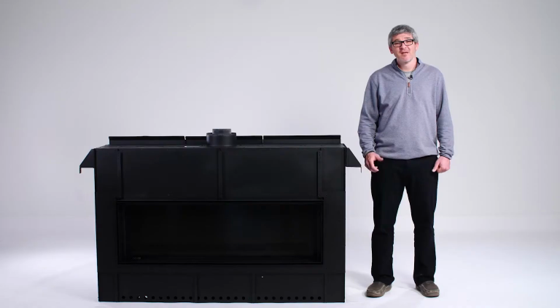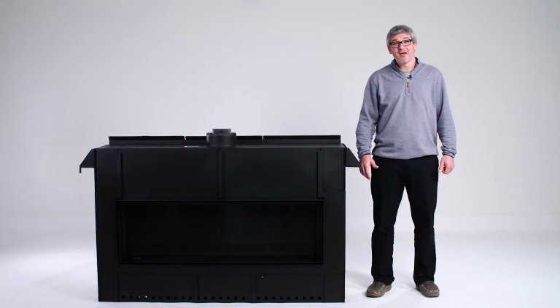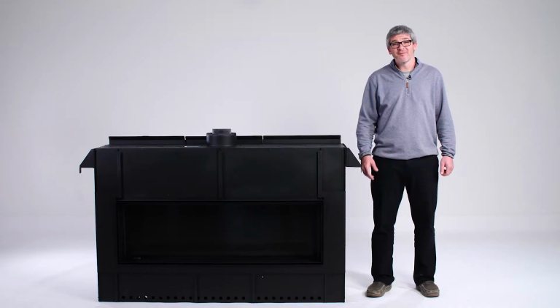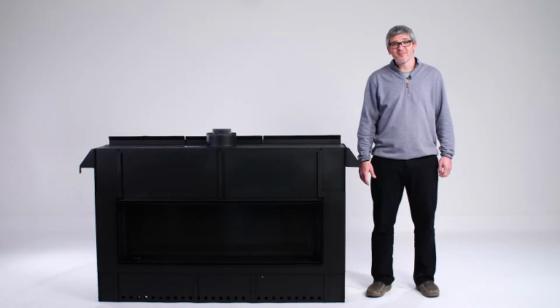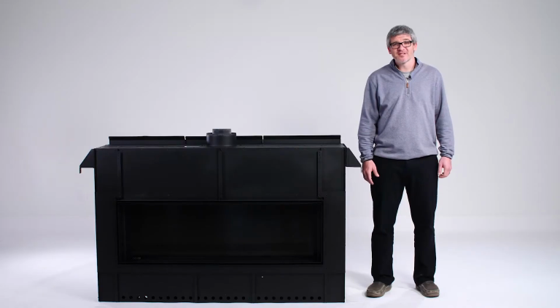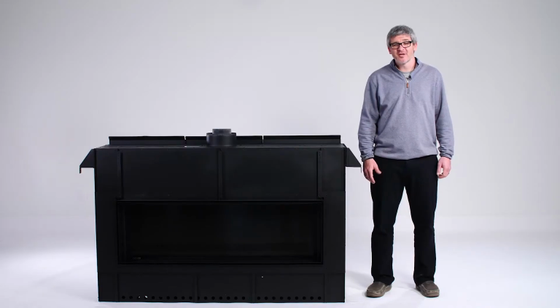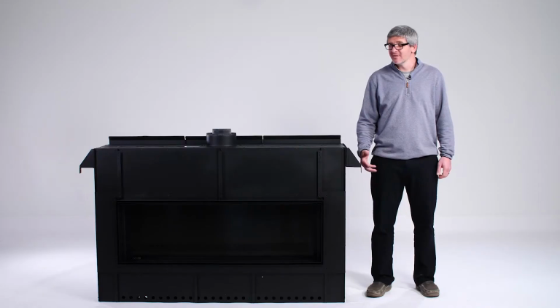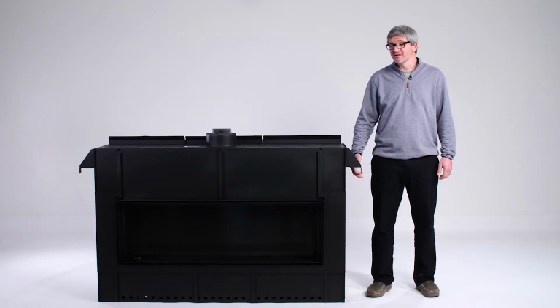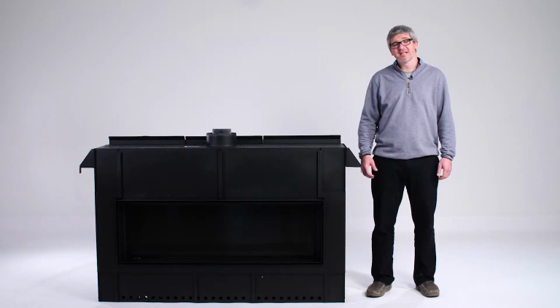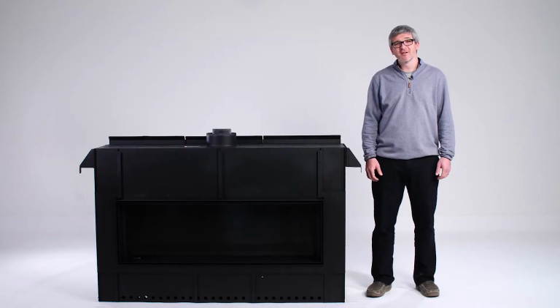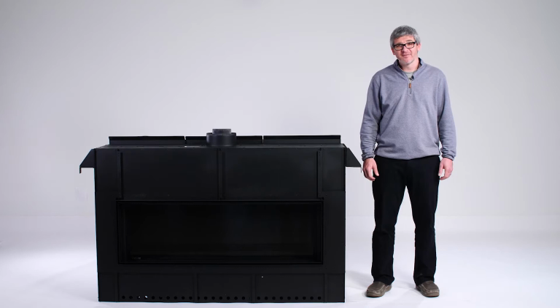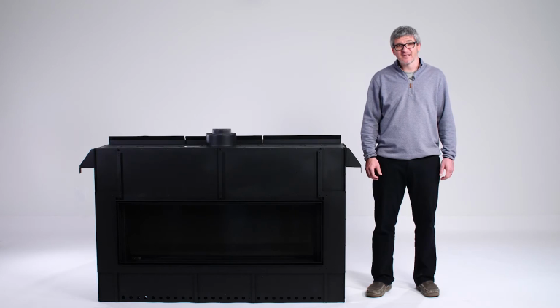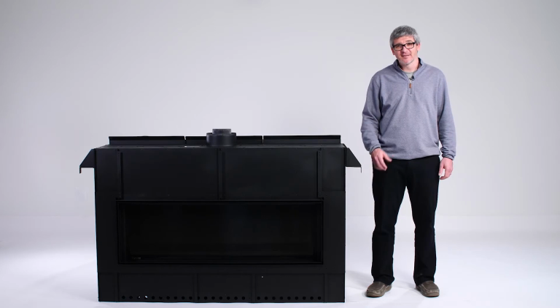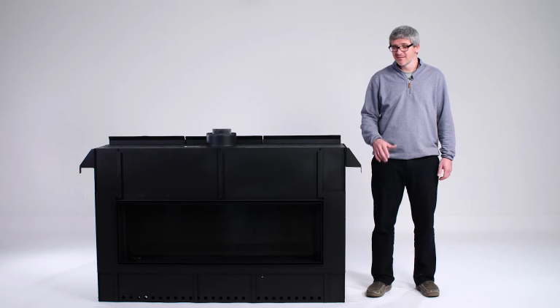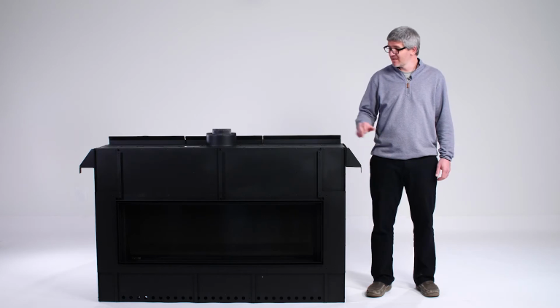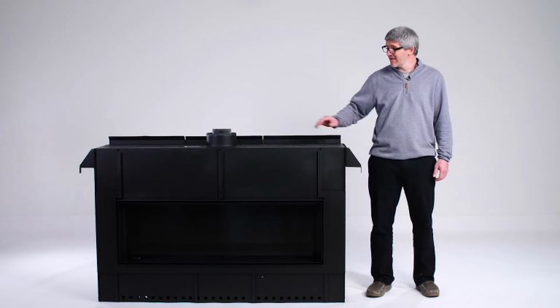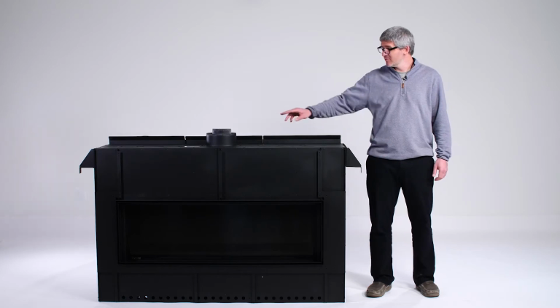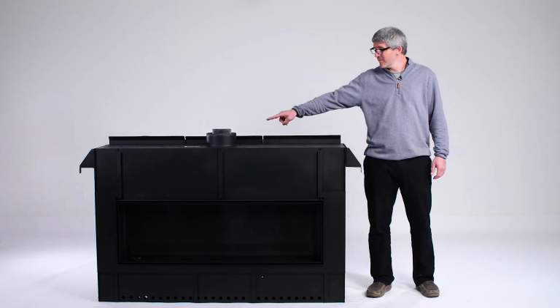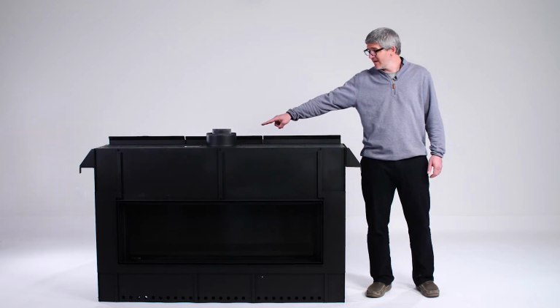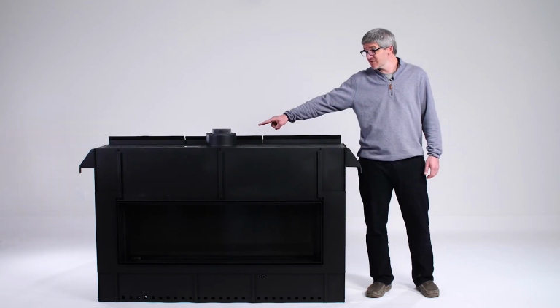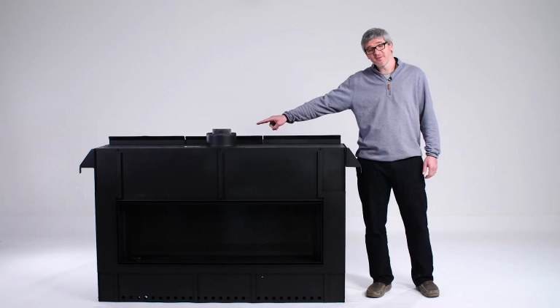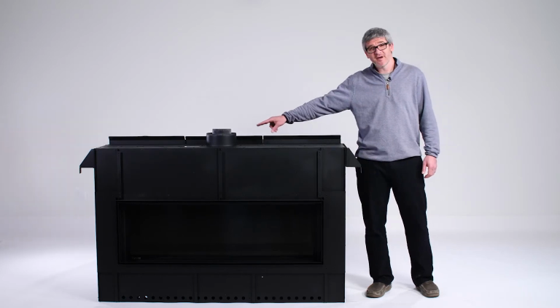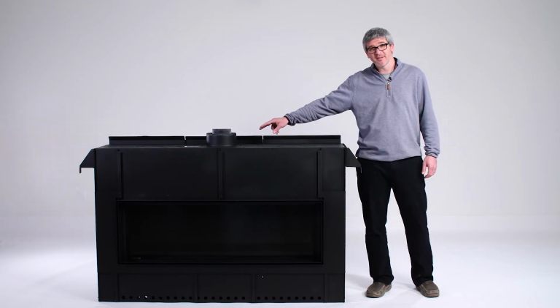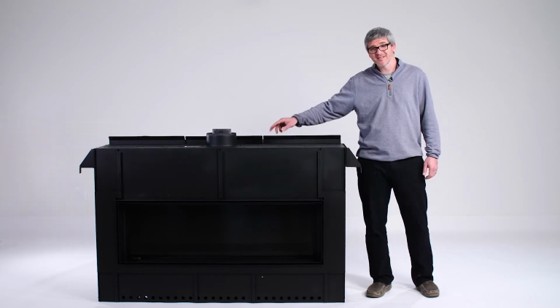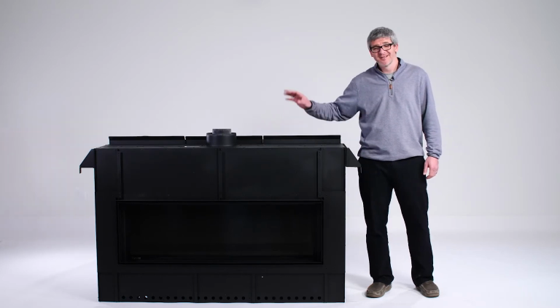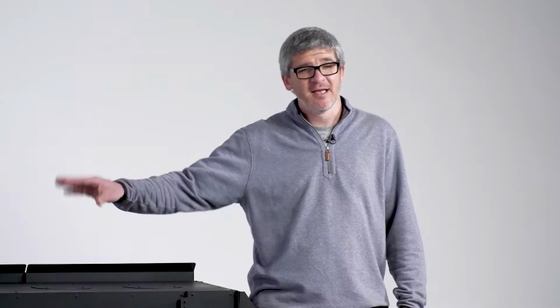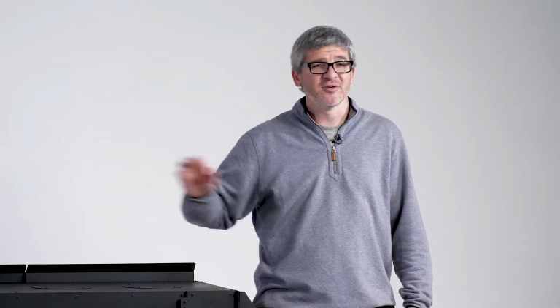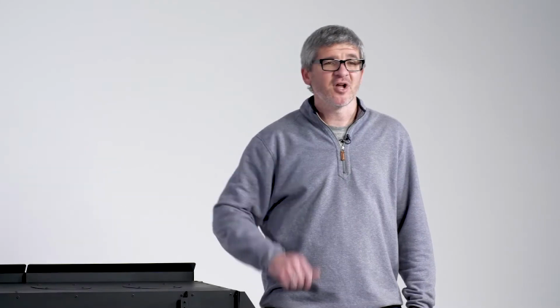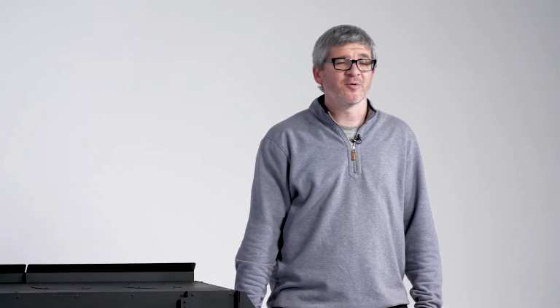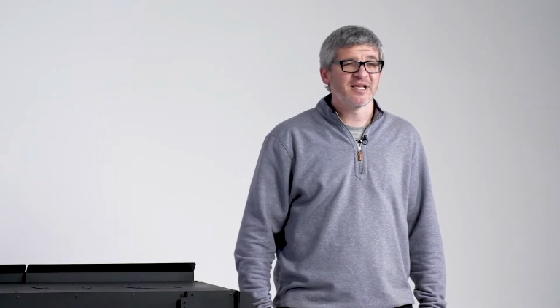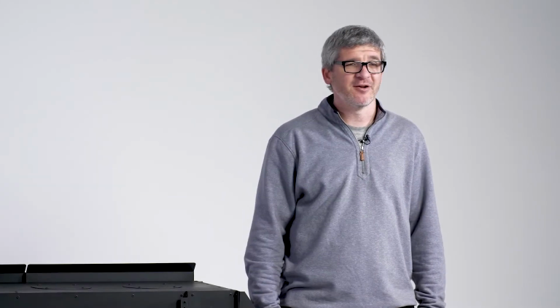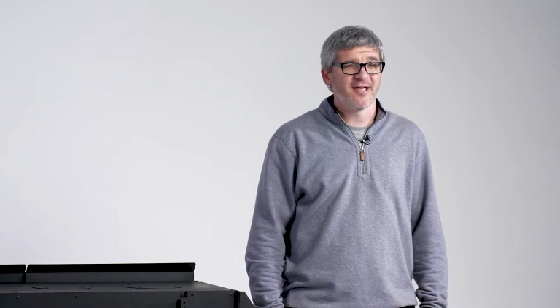Now with the fireplace secure, let's take a look at the venting. The connection will be found on top of the fireplace, and your installer will take care of that.